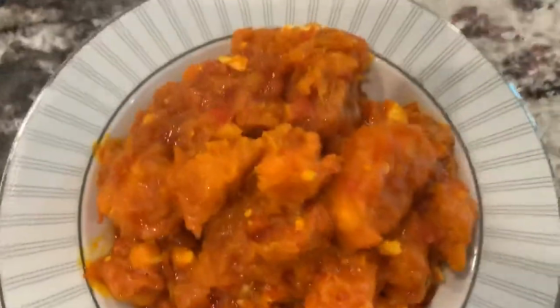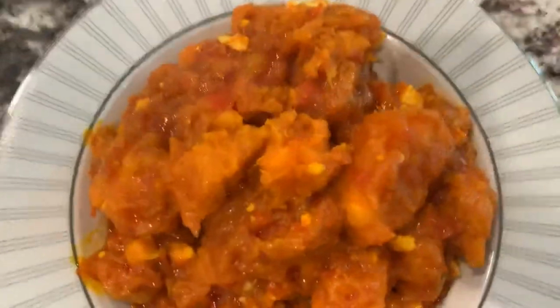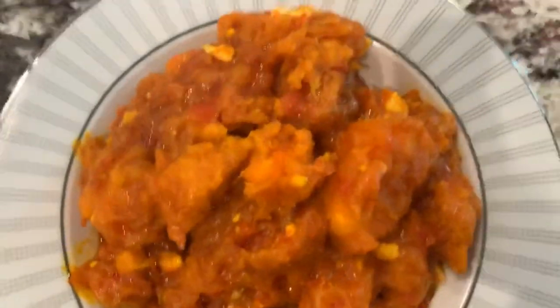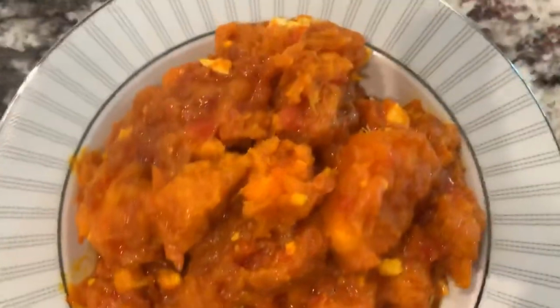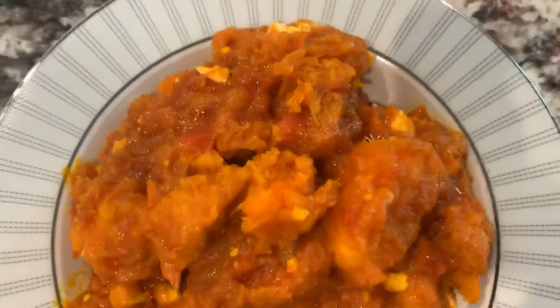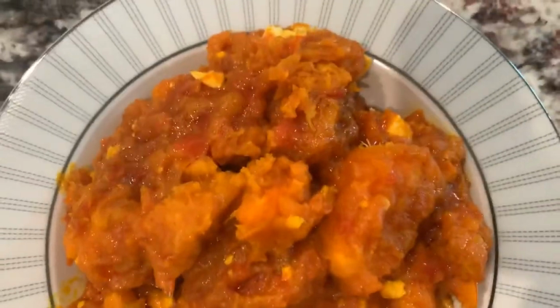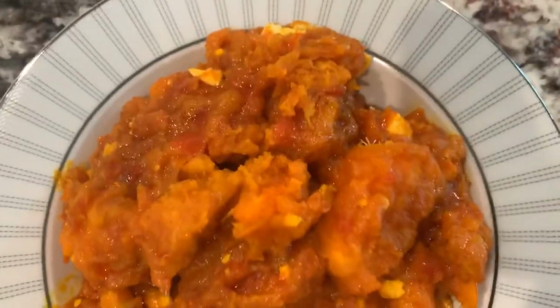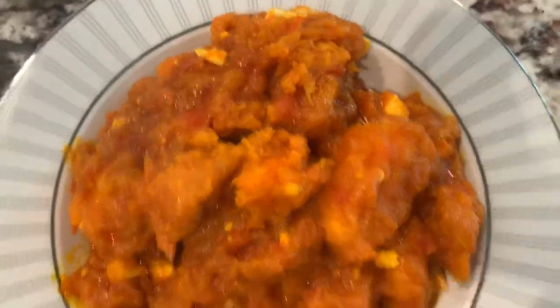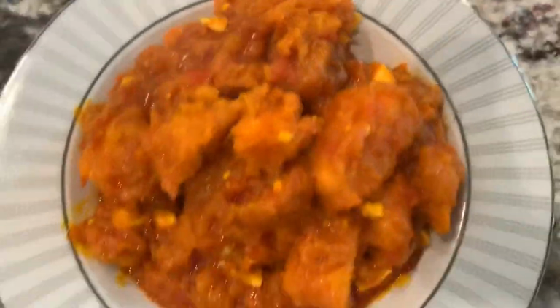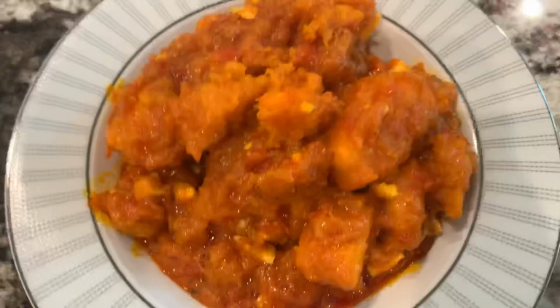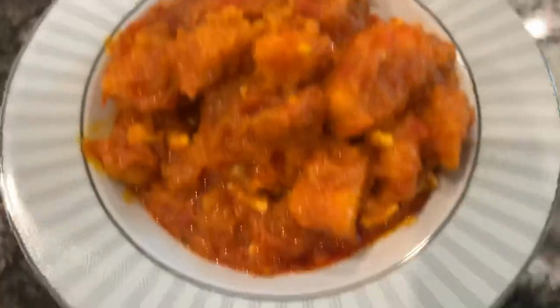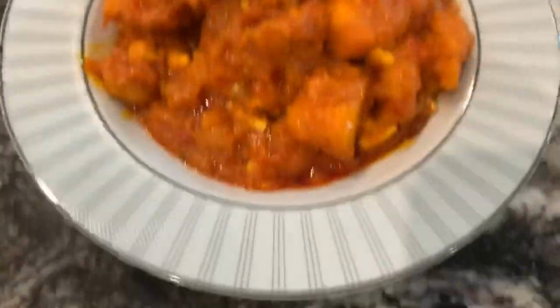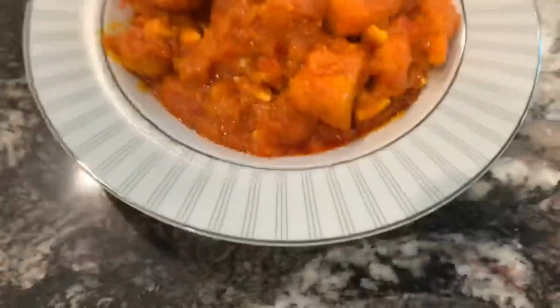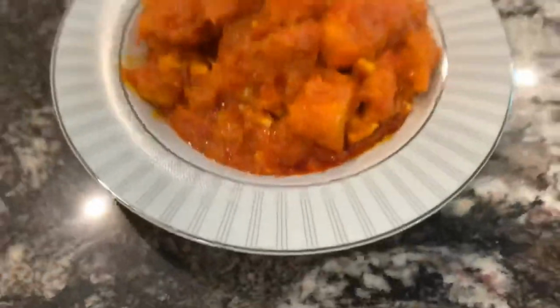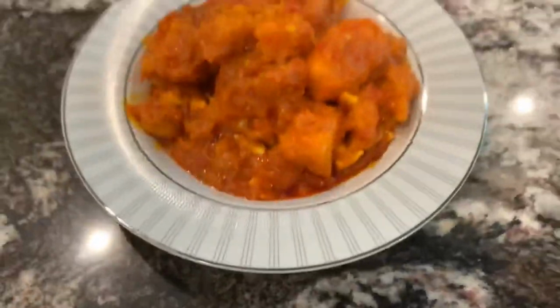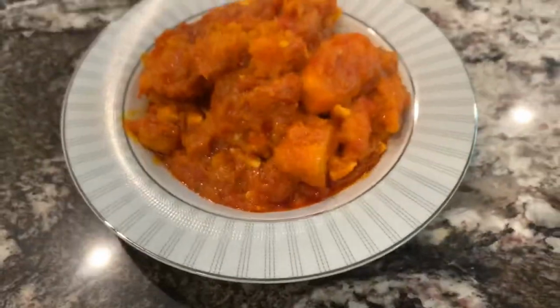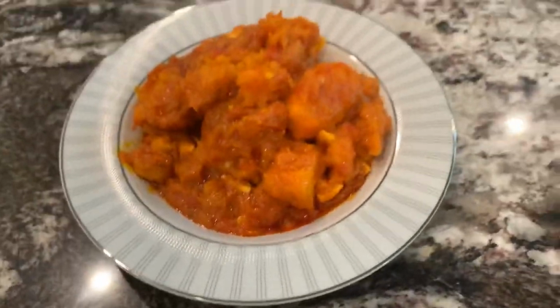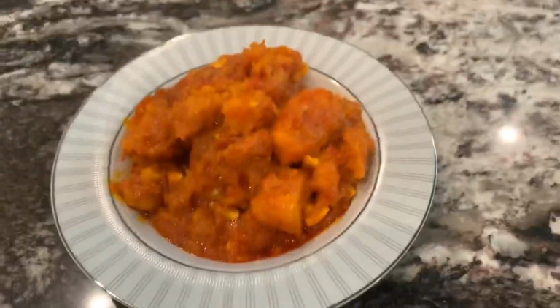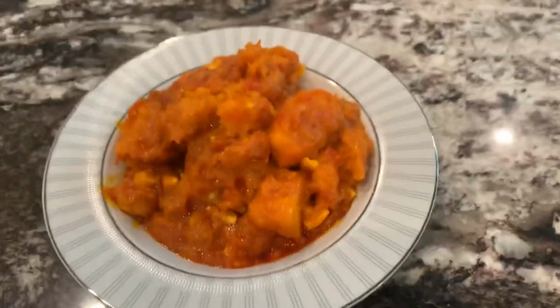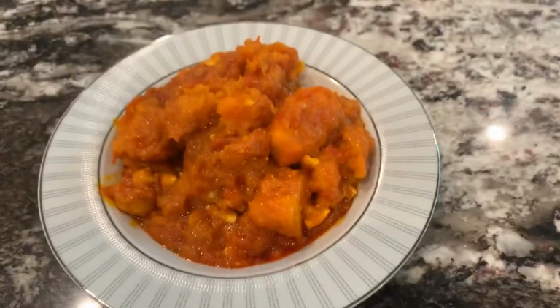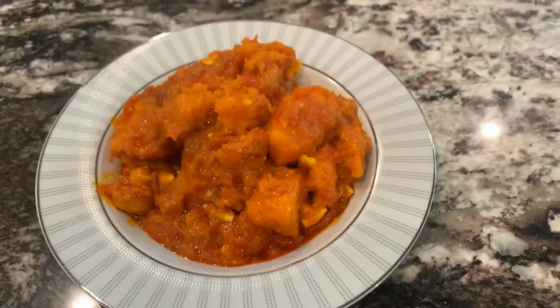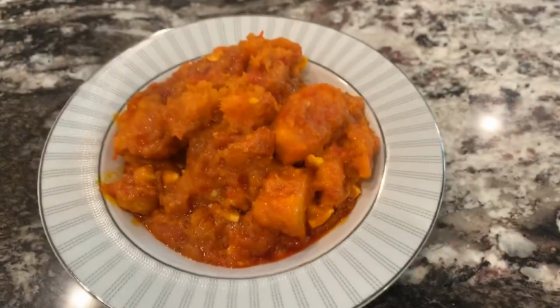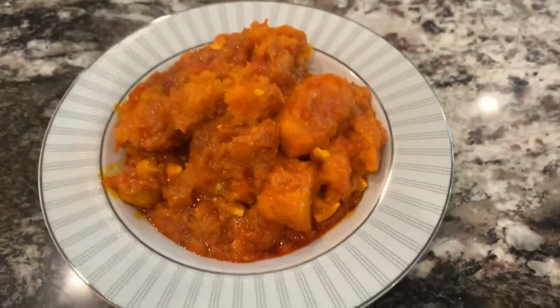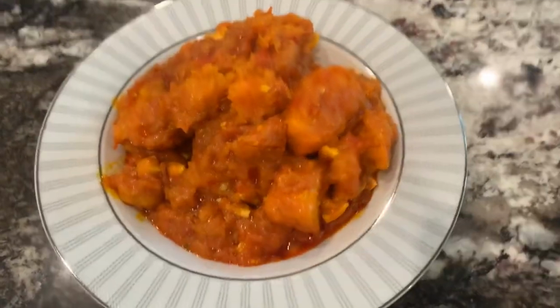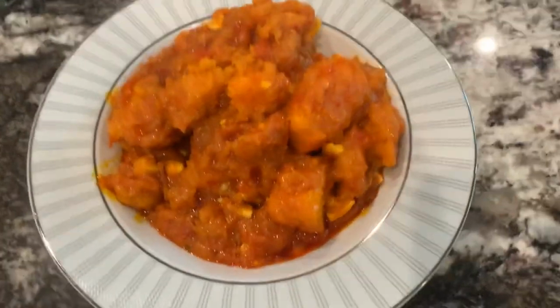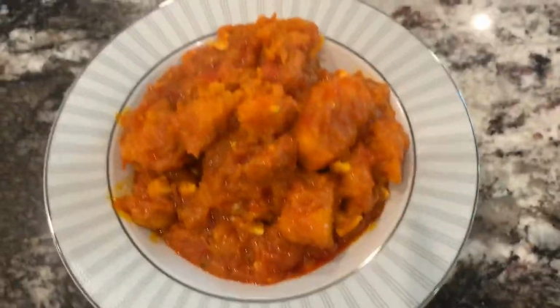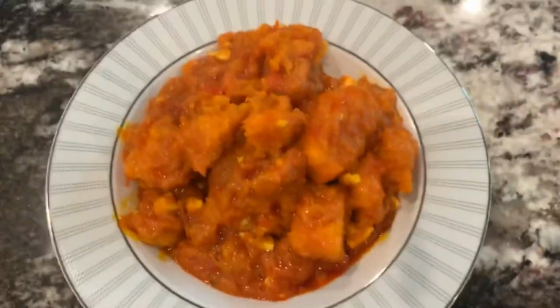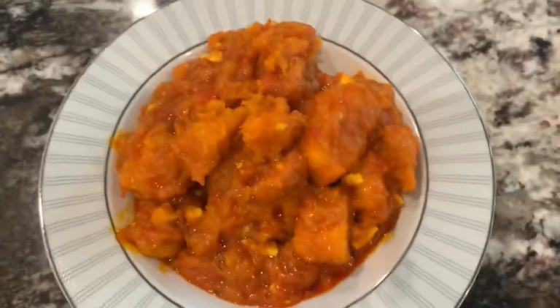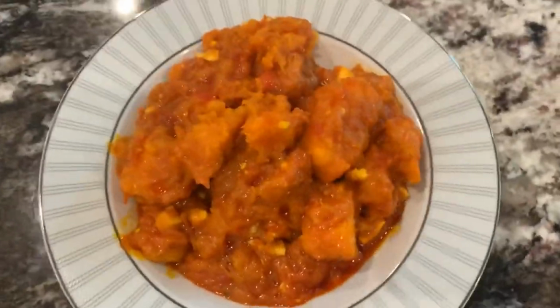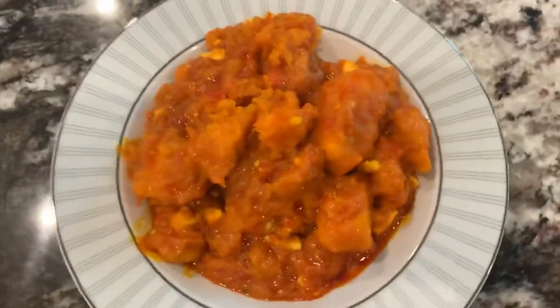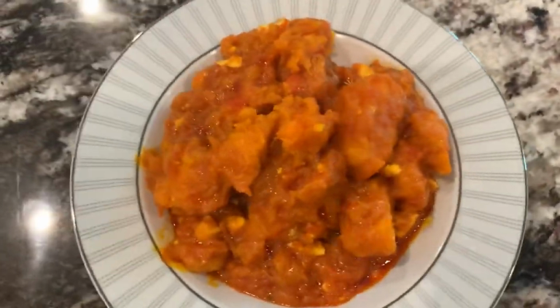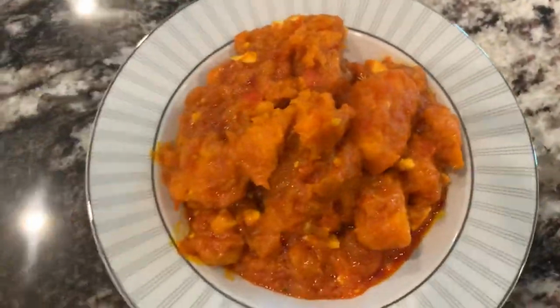Hey guys, this is the finished product. Oh my gosh, it's so good — you have to try it!